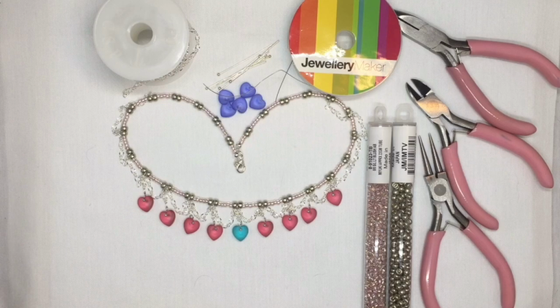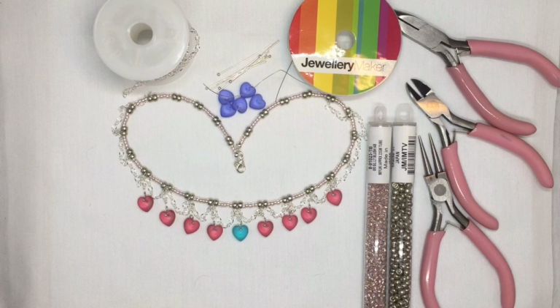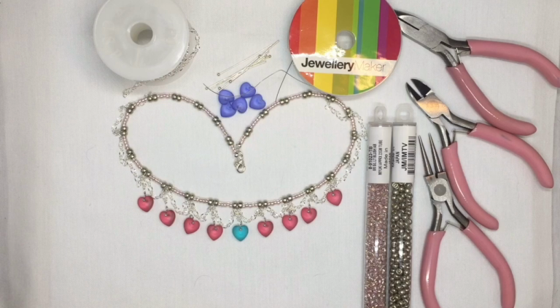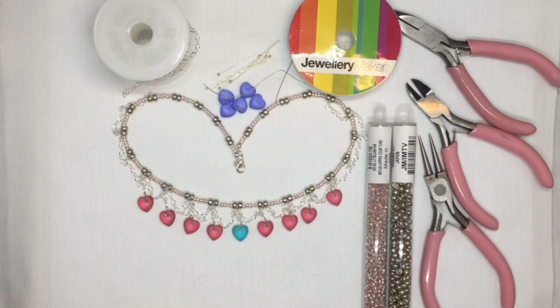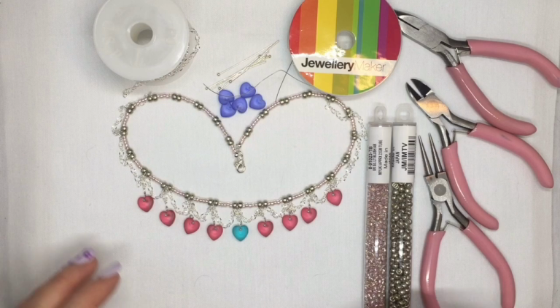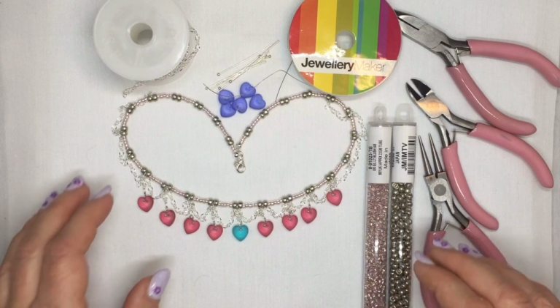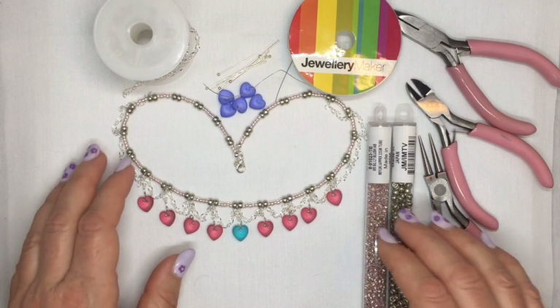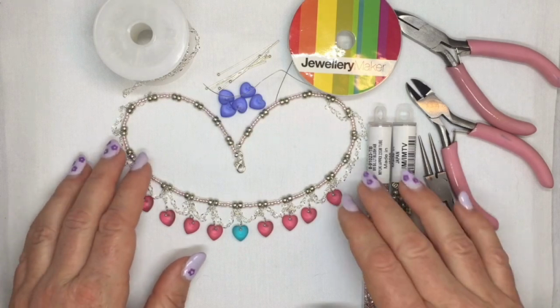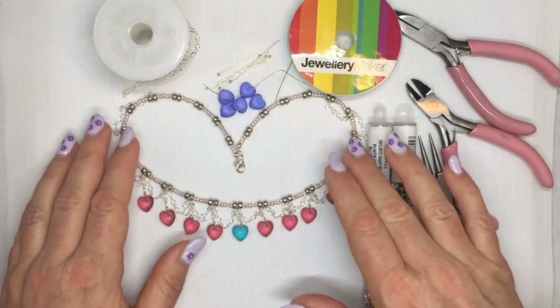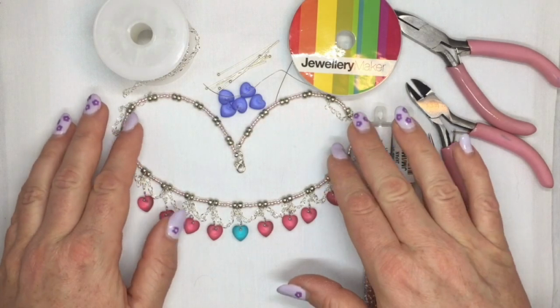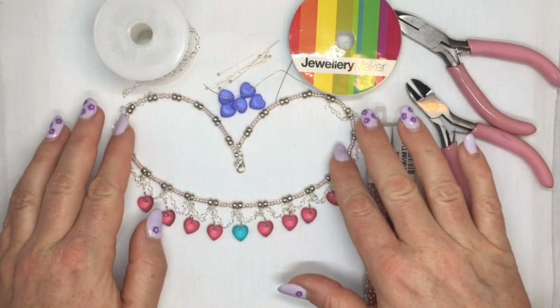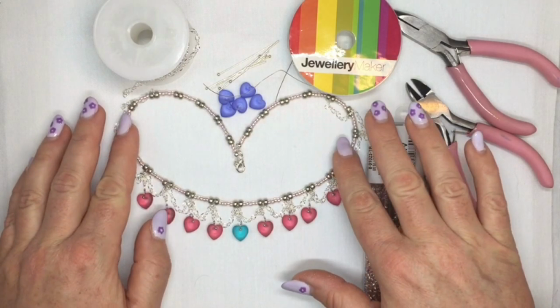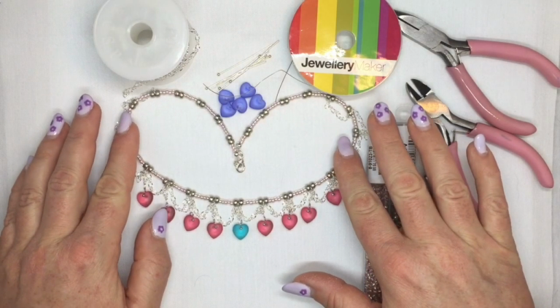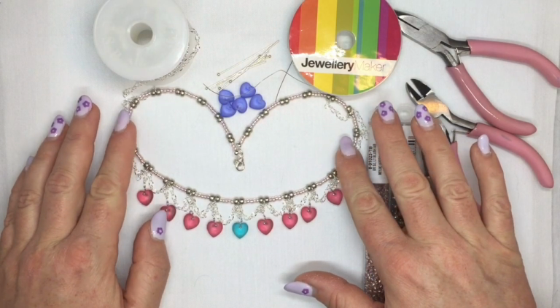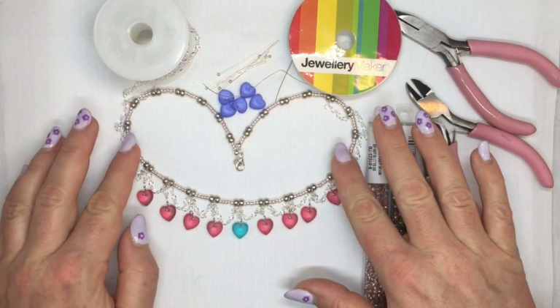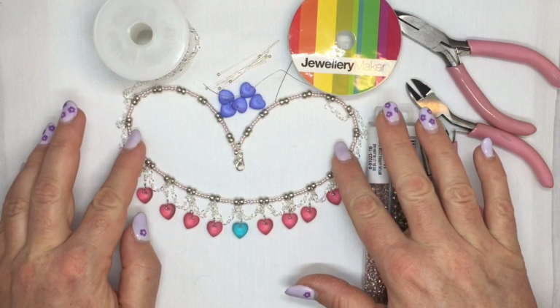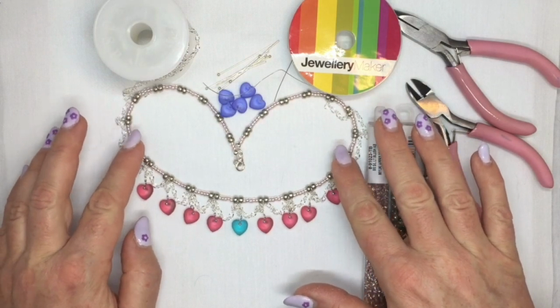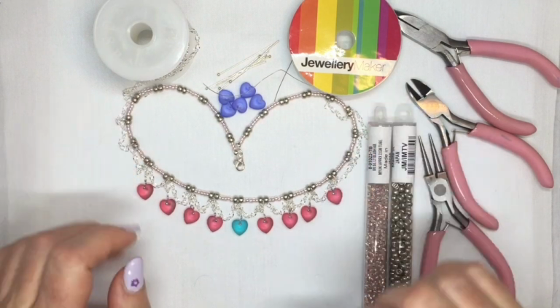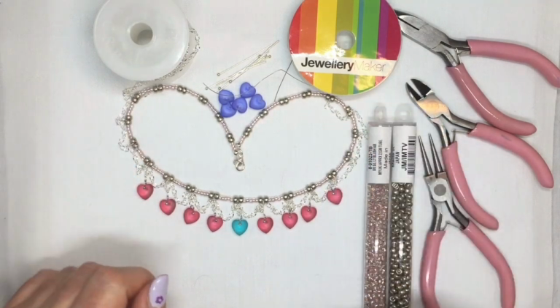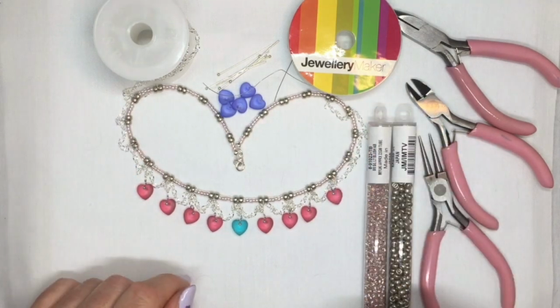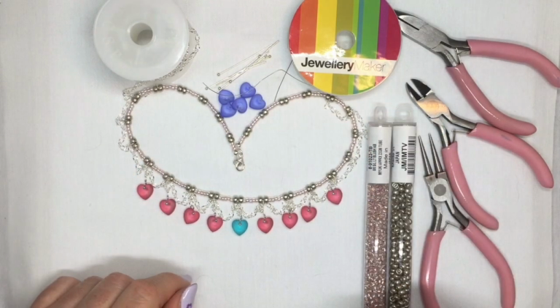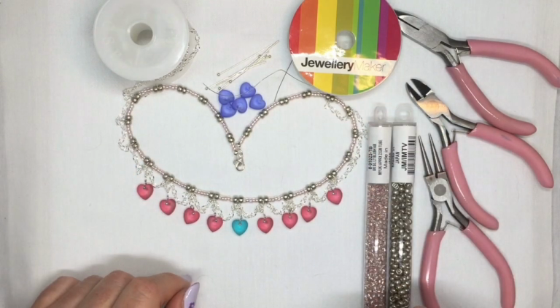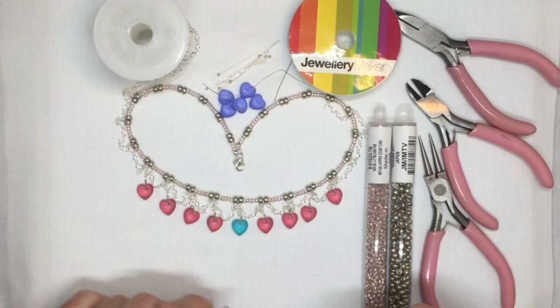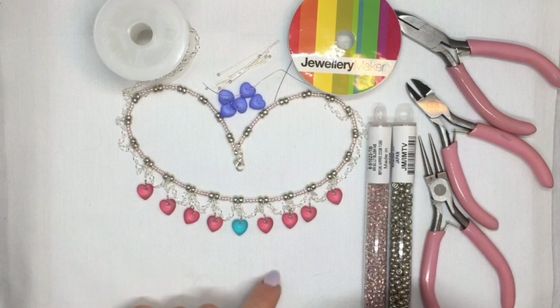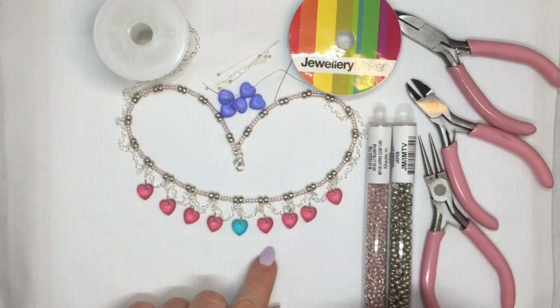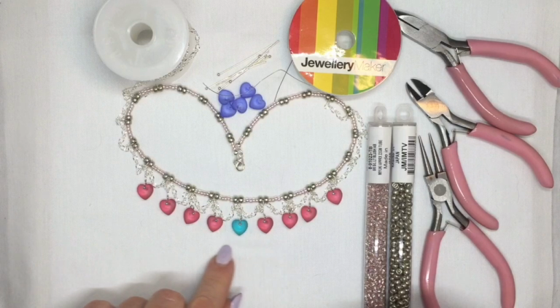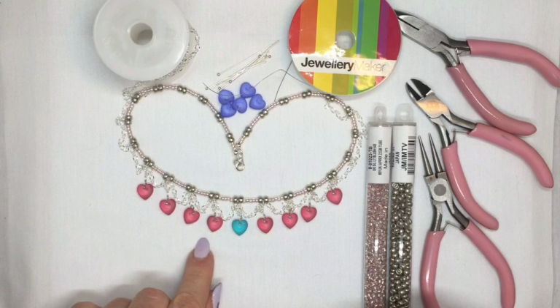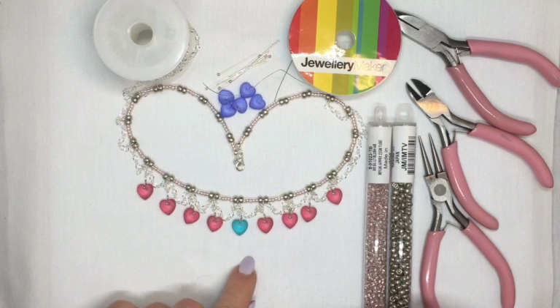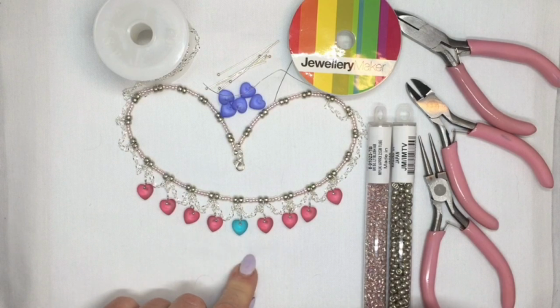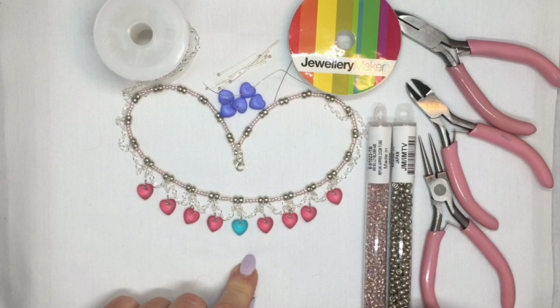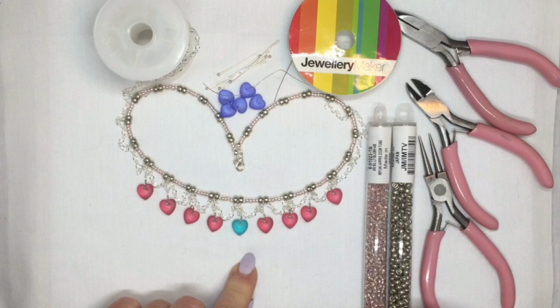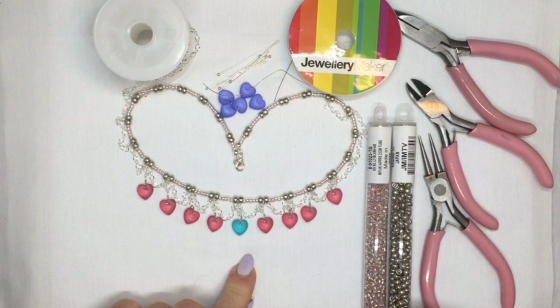Hi. I'm going to show you how to make this little necklace here, with a little heart and a little chain.